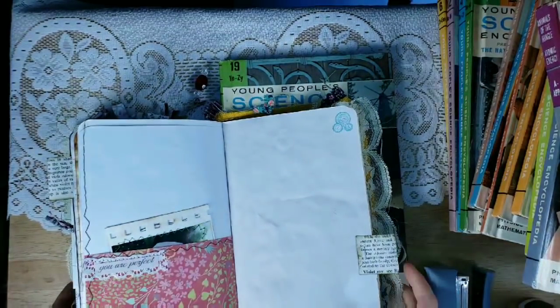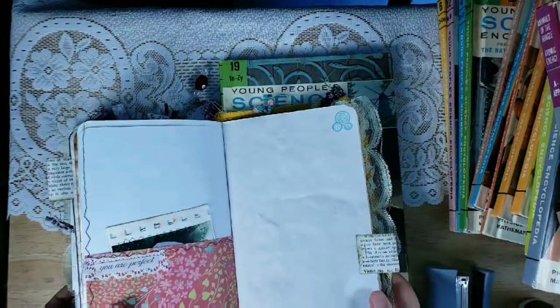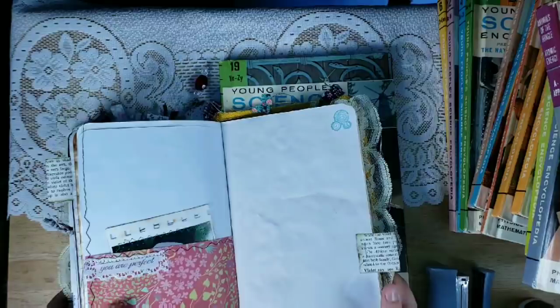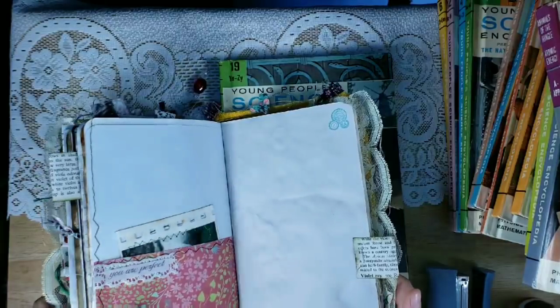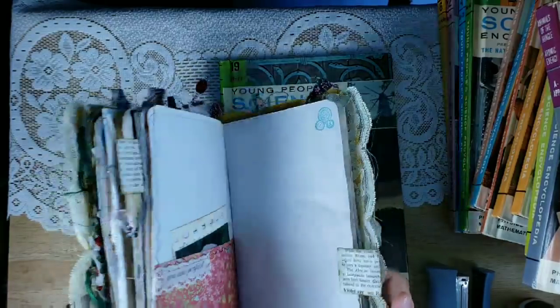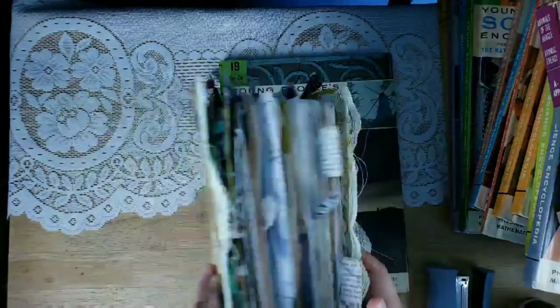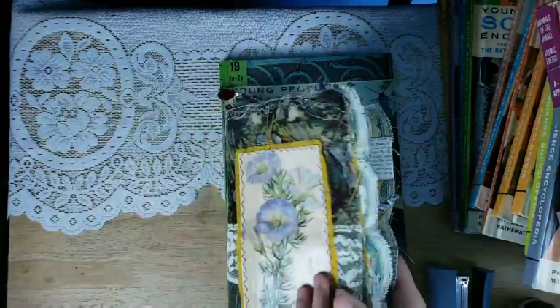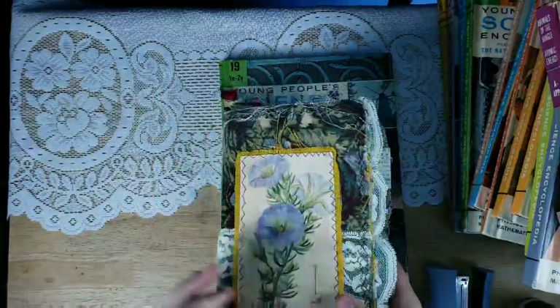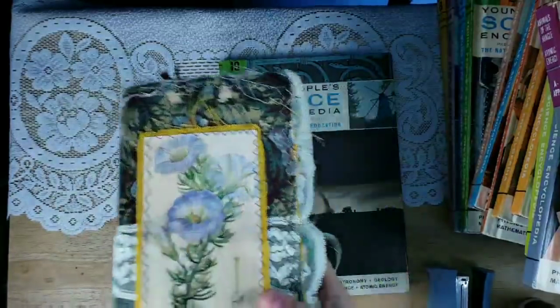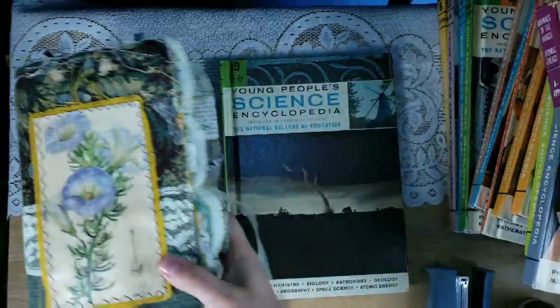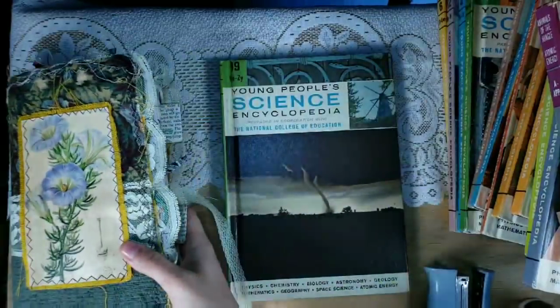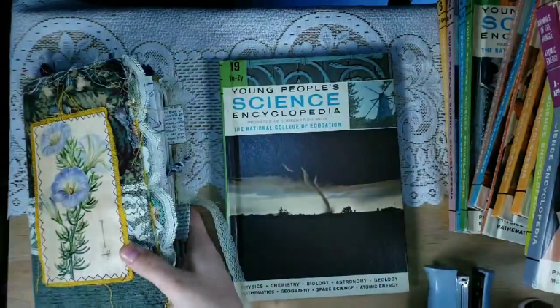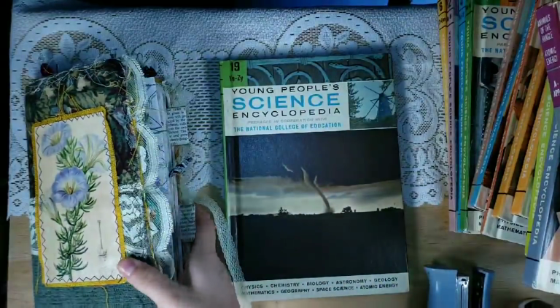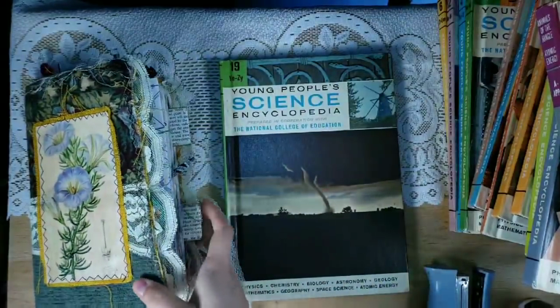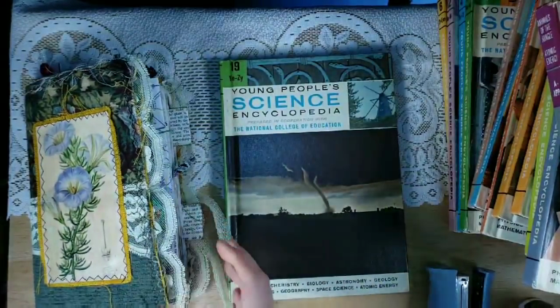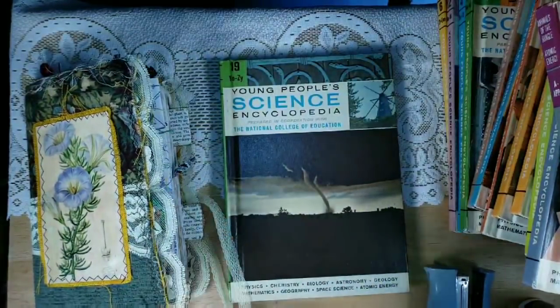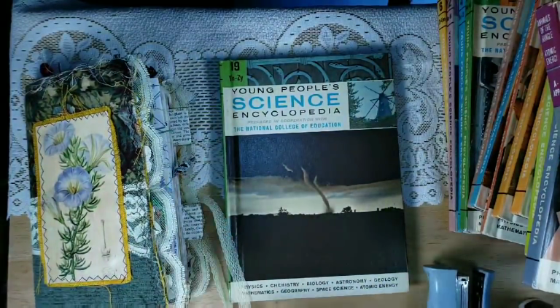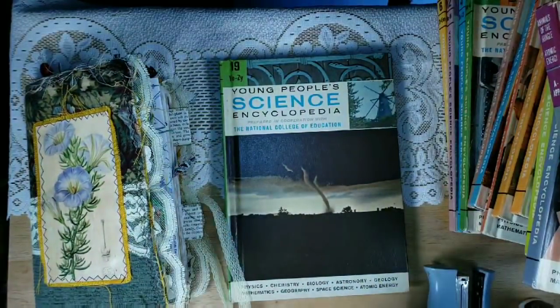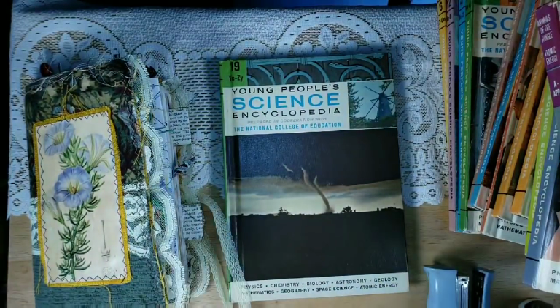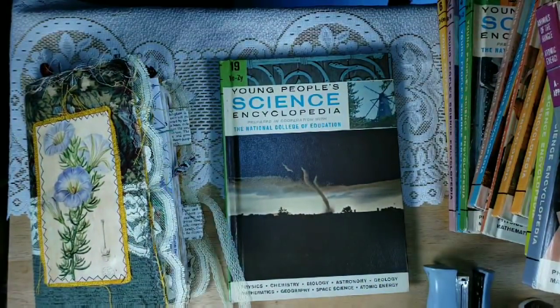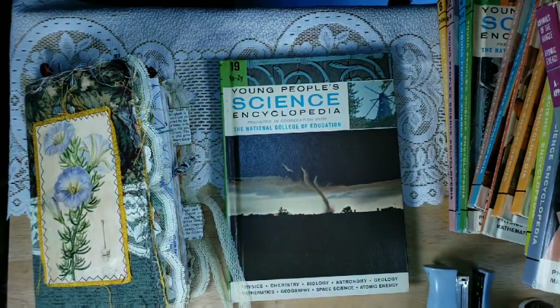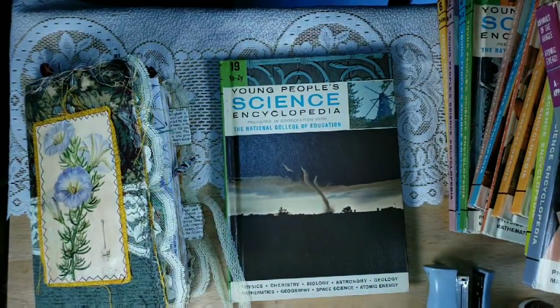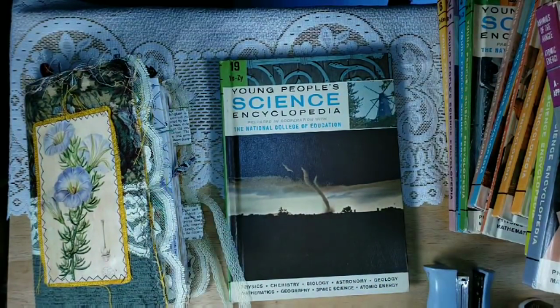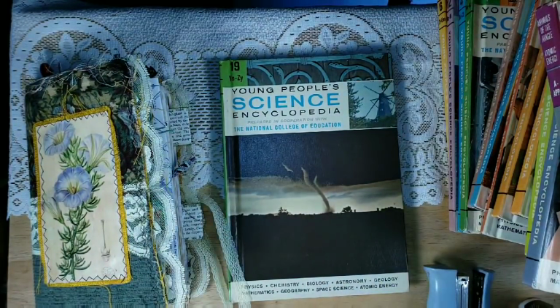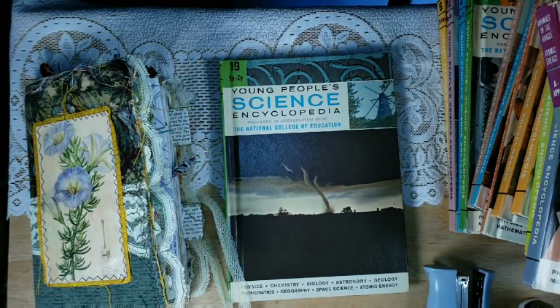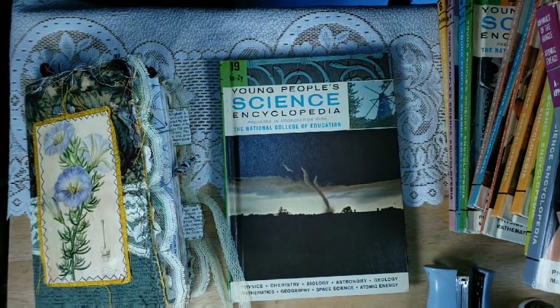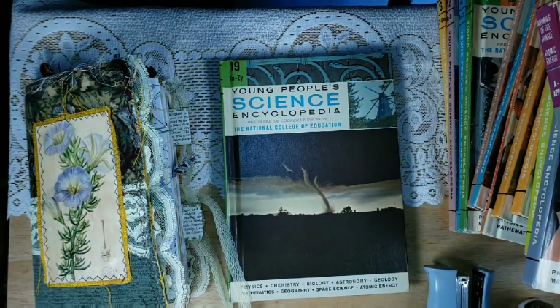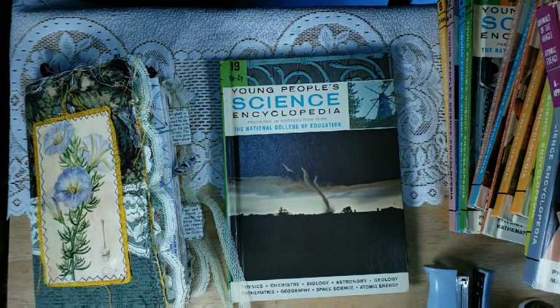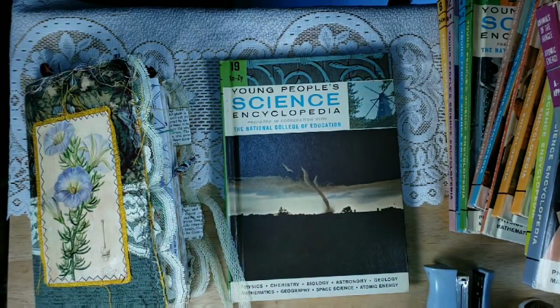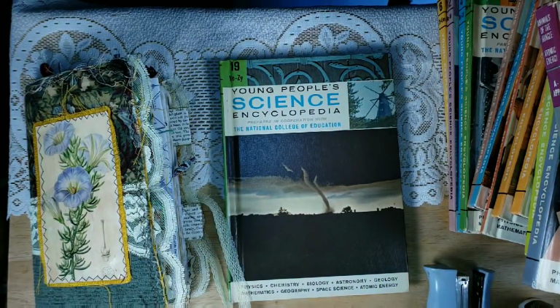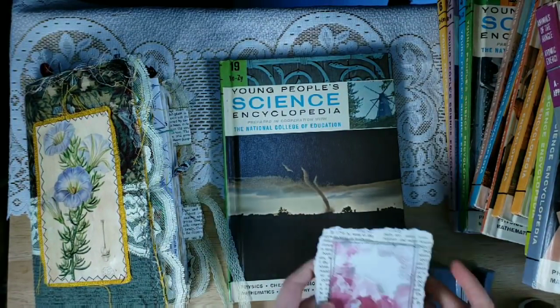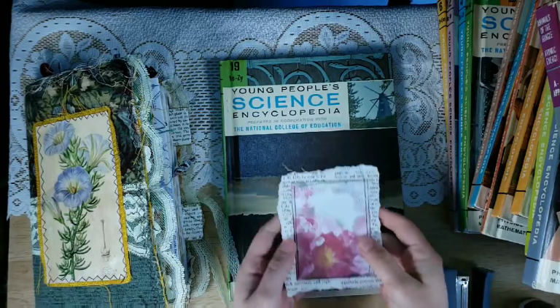You can make lots and lots of tabs and they're a great way to use the text in these books after you've used all the pretty images.